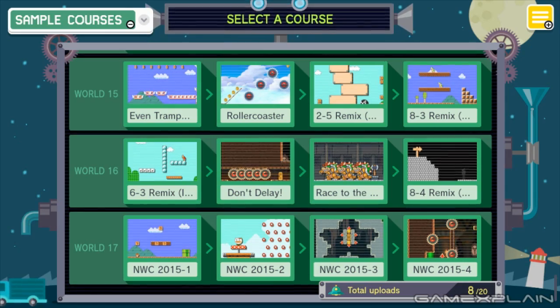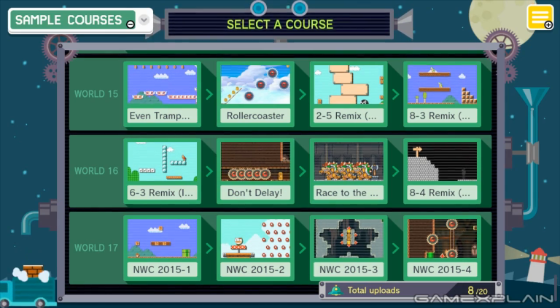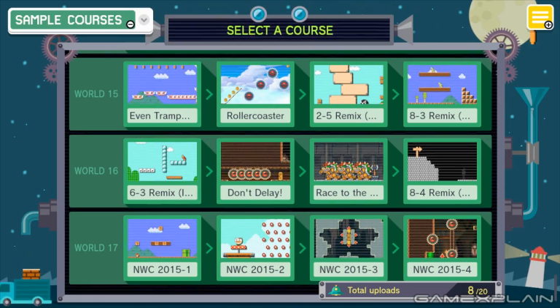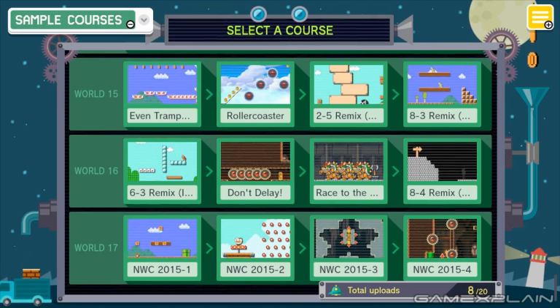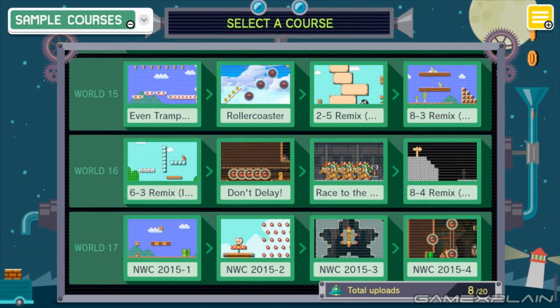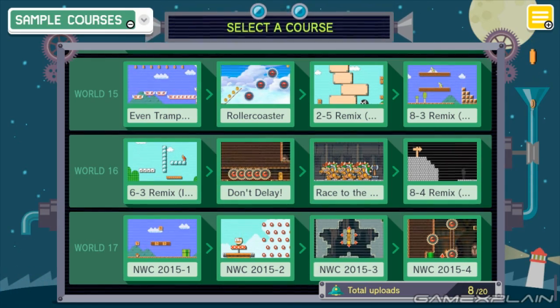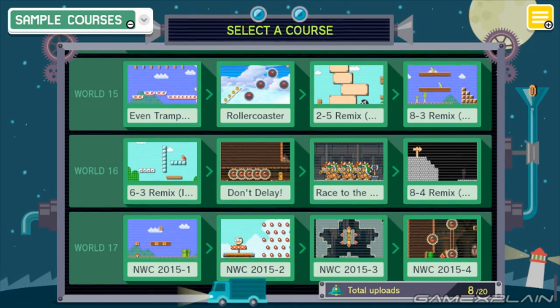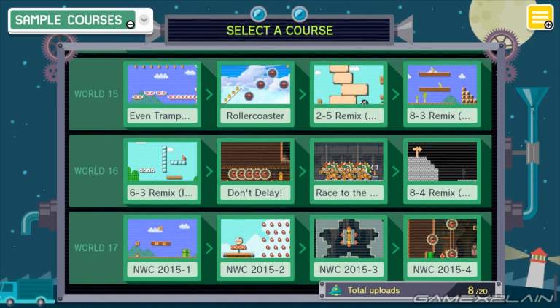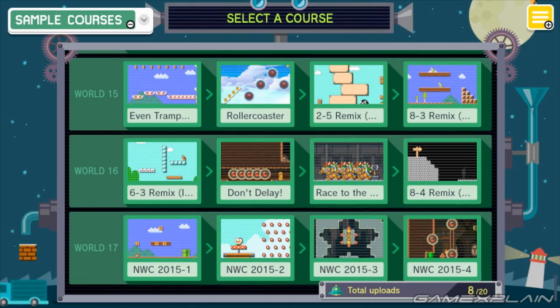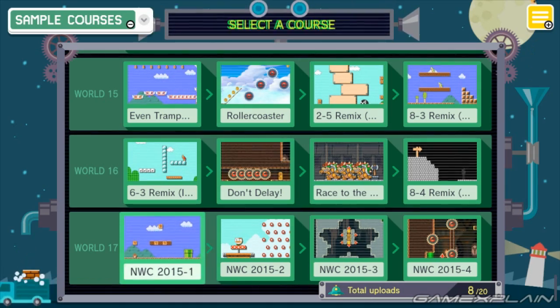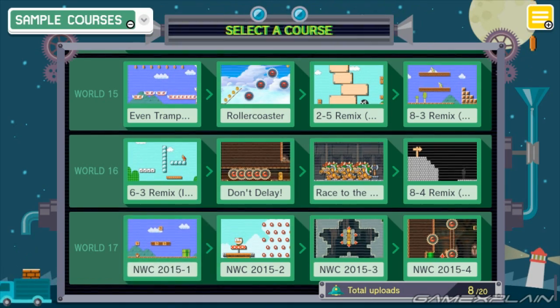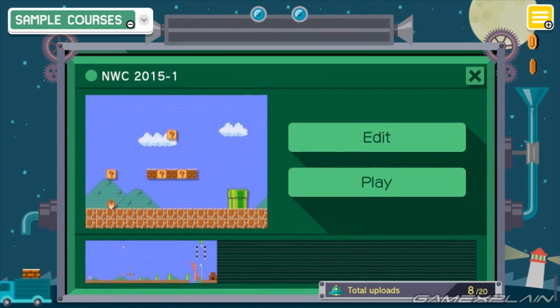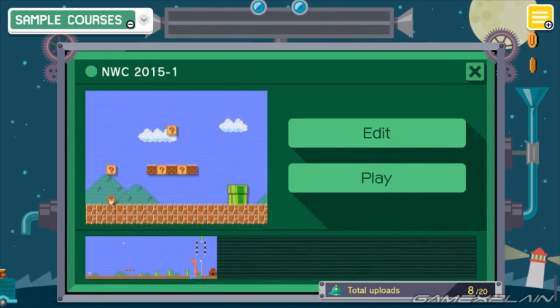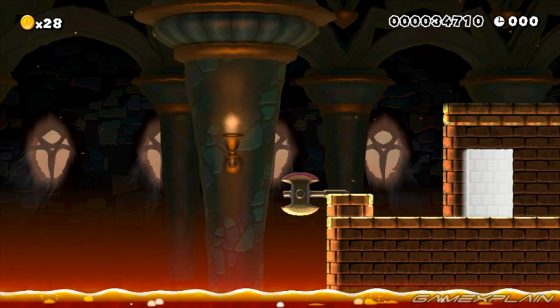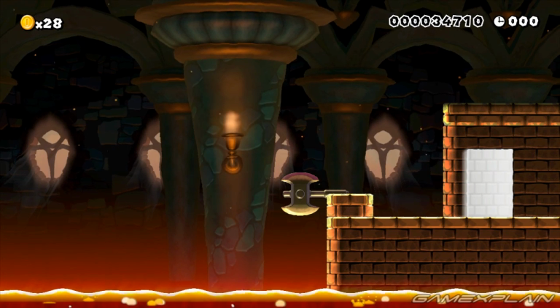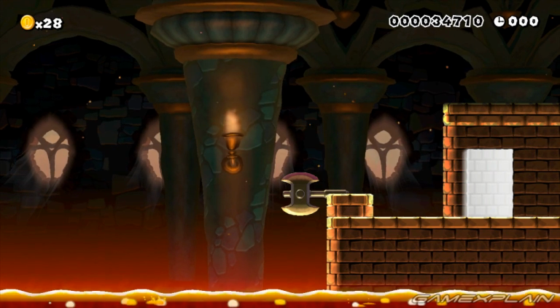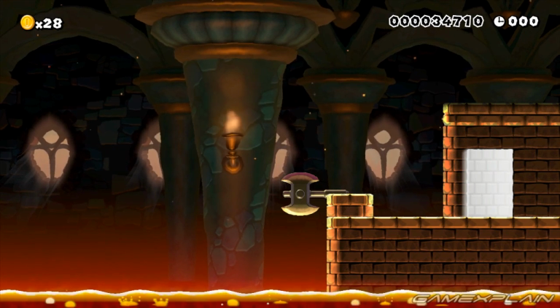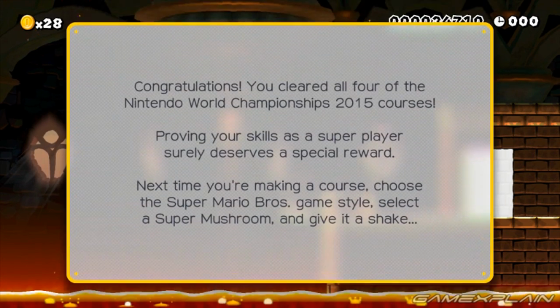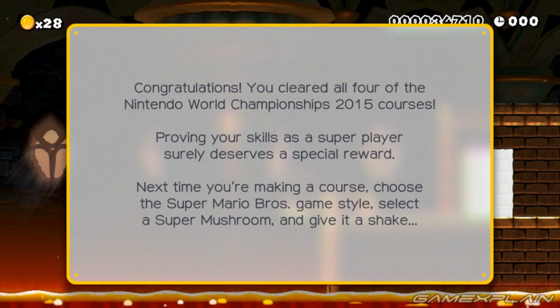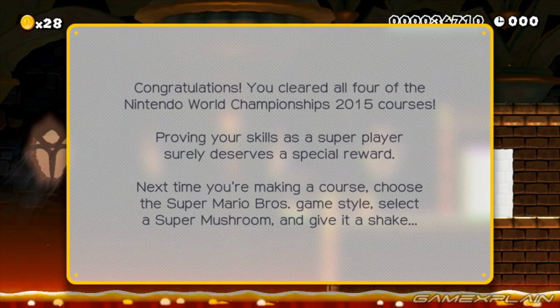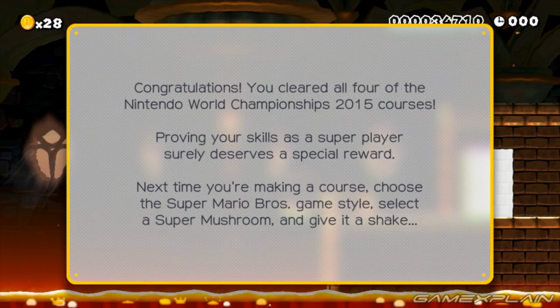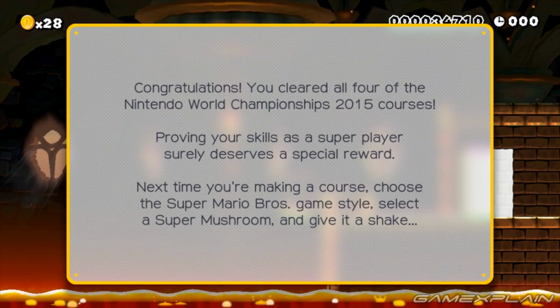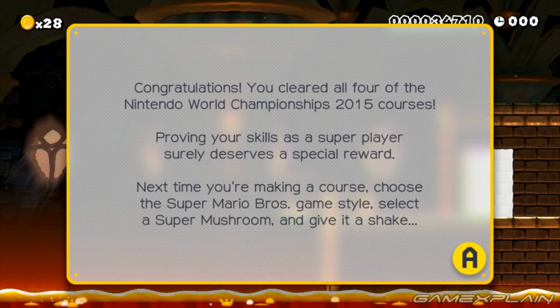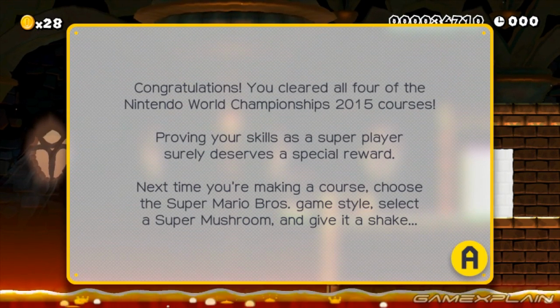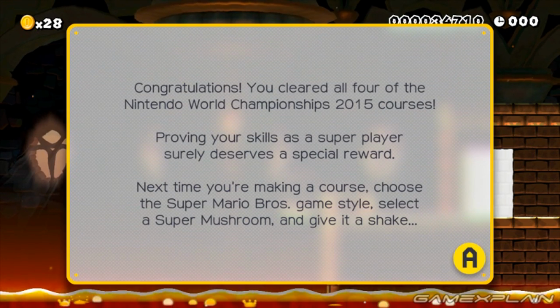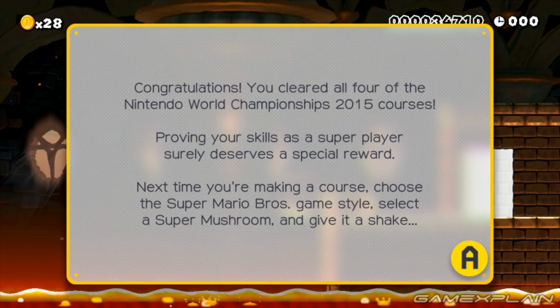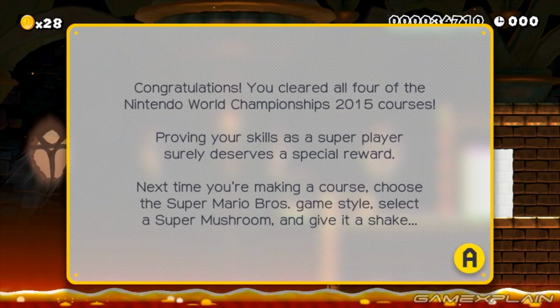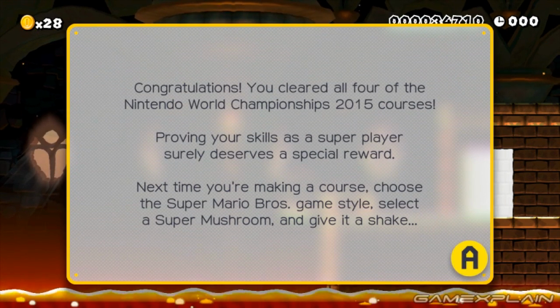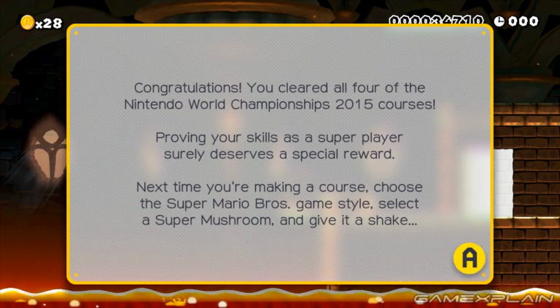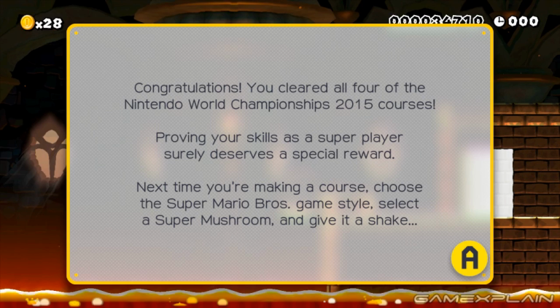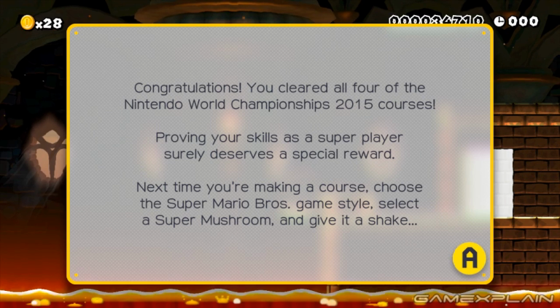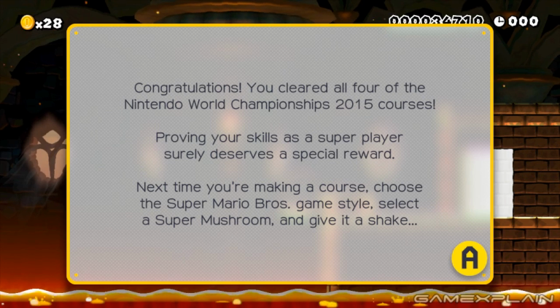Then once you have the championship stages, just access them via the course bot and complete them too to unlock your Skinny Mushroom prize. And there you have it, the Skinny Mushroom is now yours.